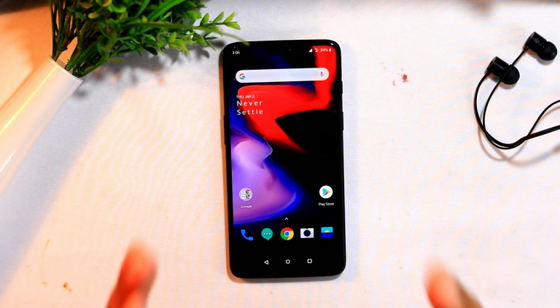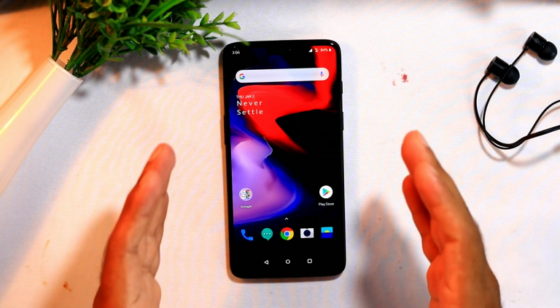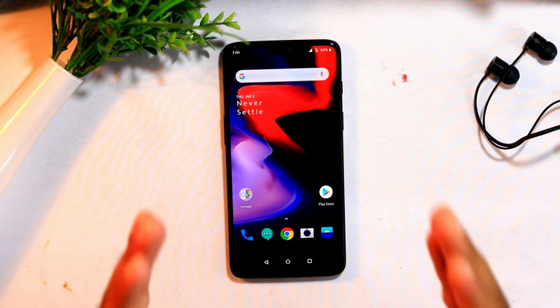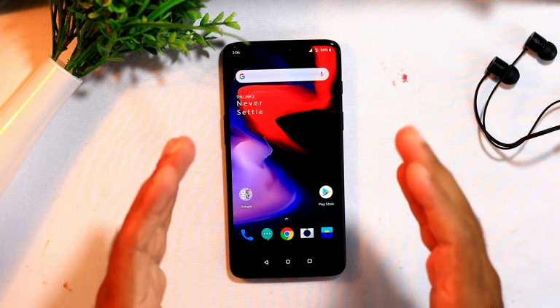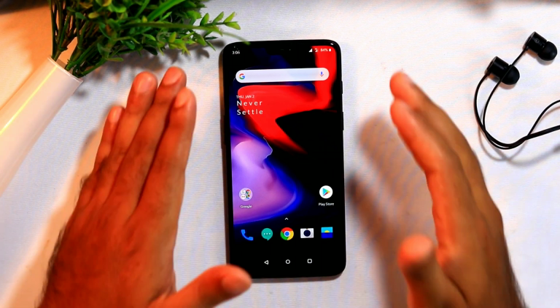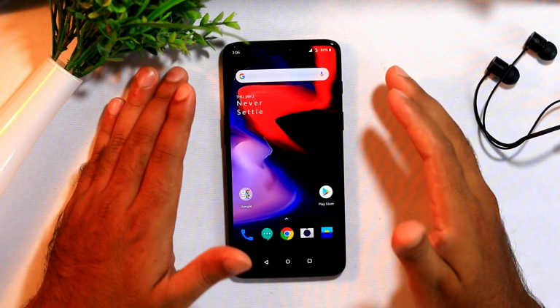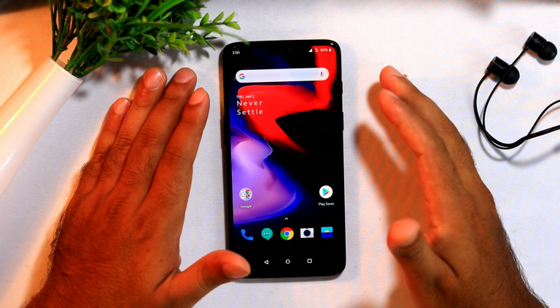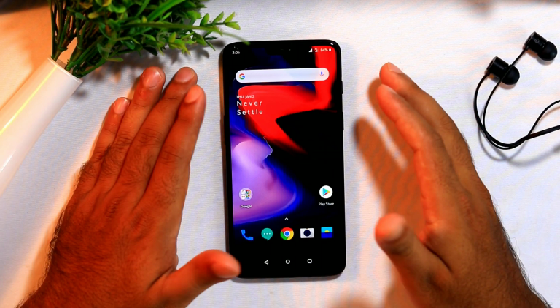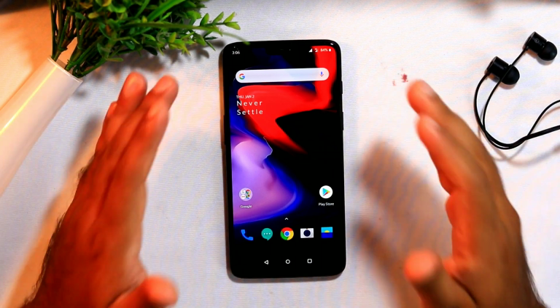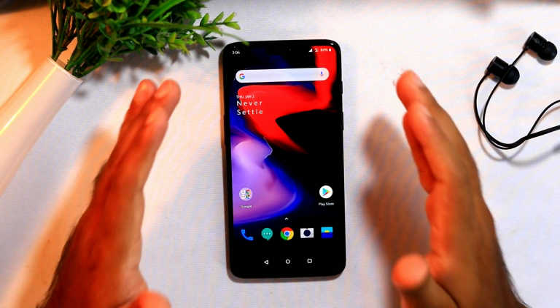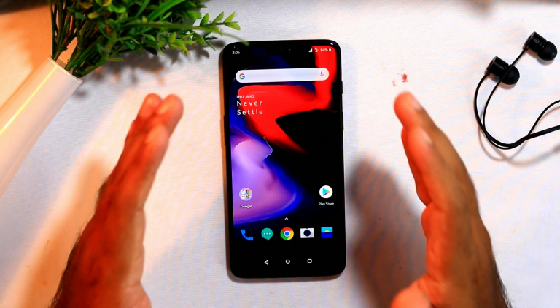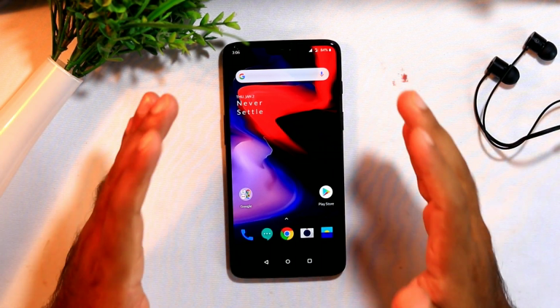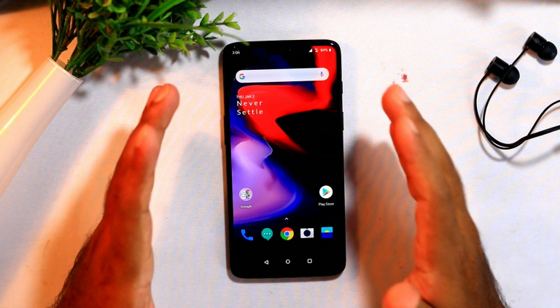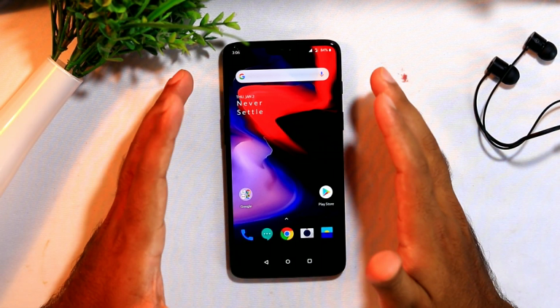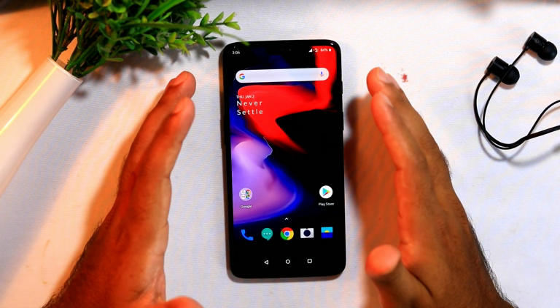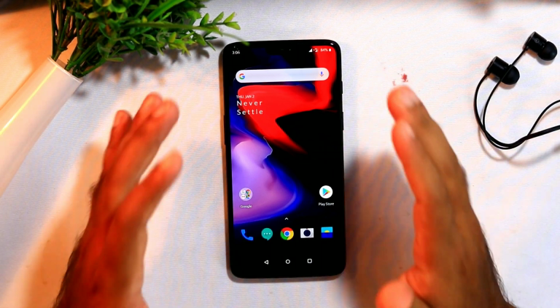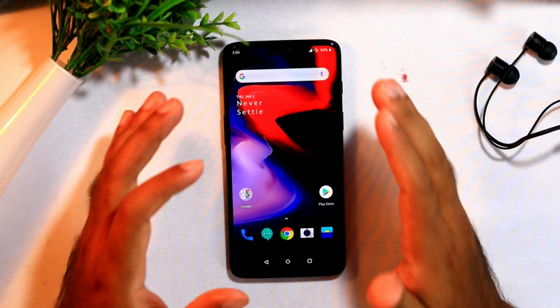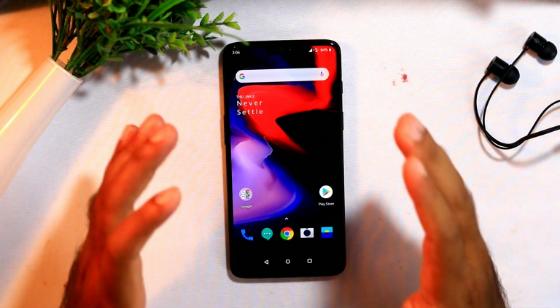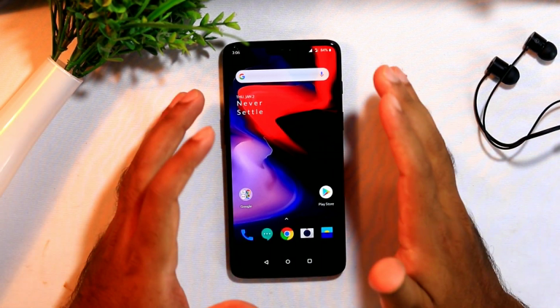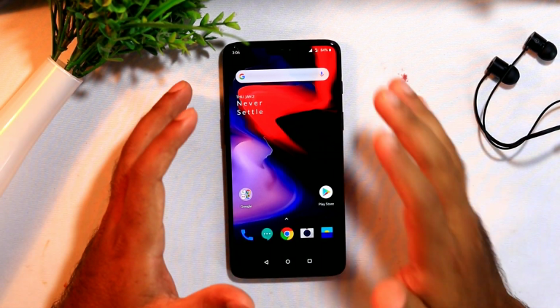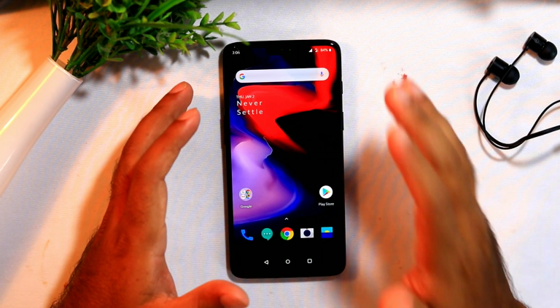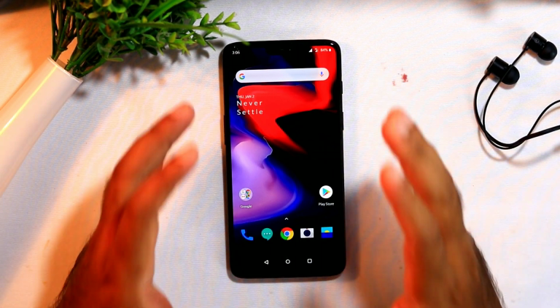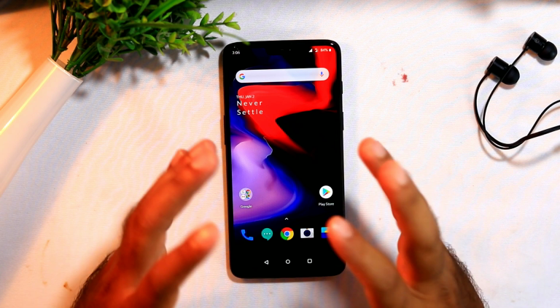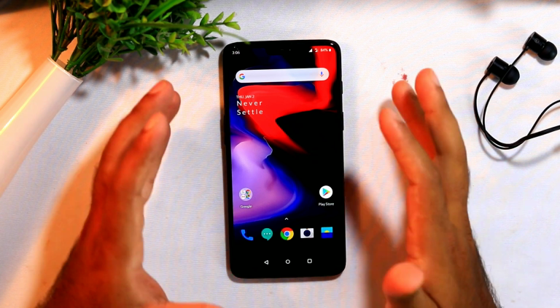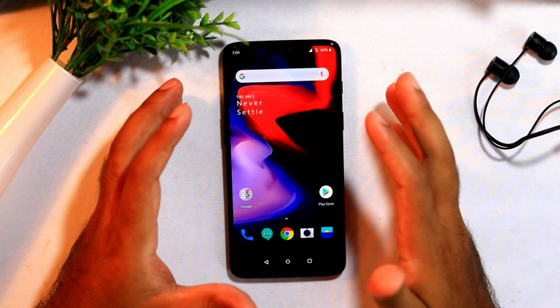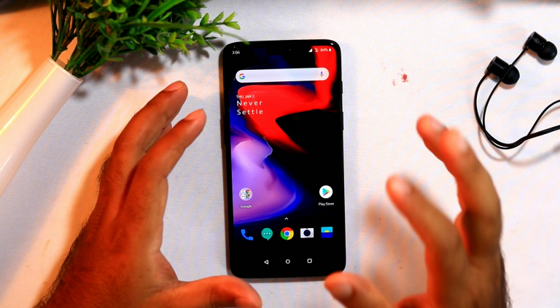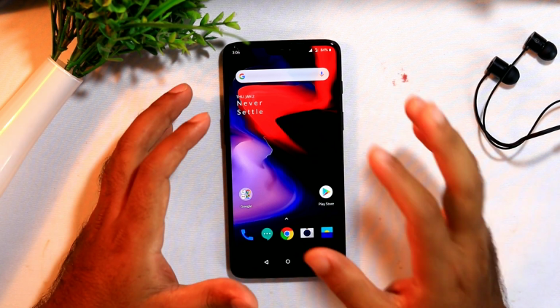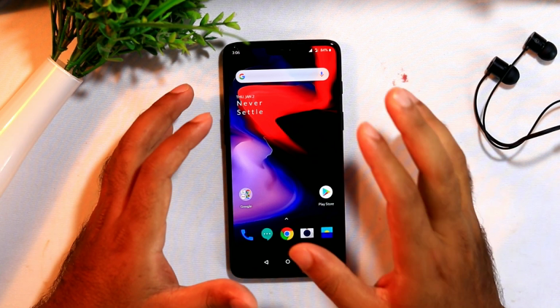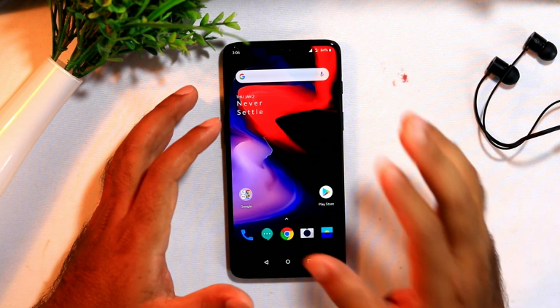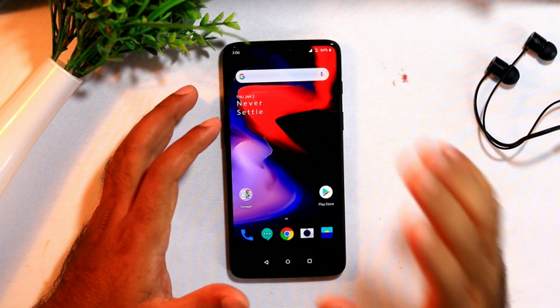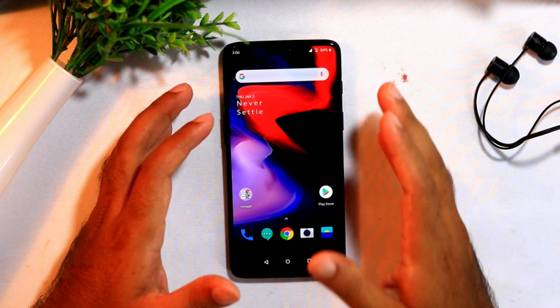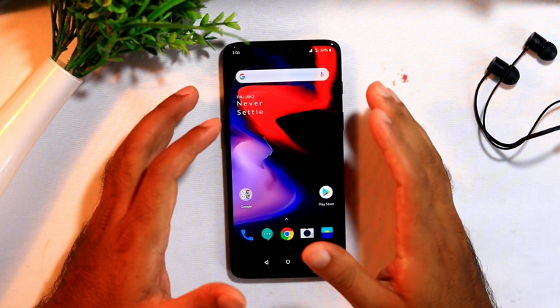Hello guys, welcome back to Goodtube Tips. In this video, we are going to talk about how to lock your OnePlus home screen just by a double tap.